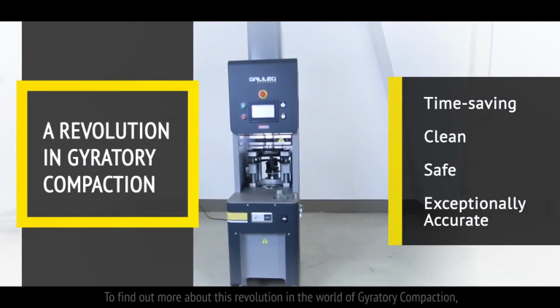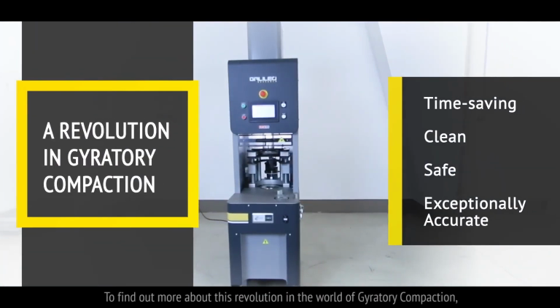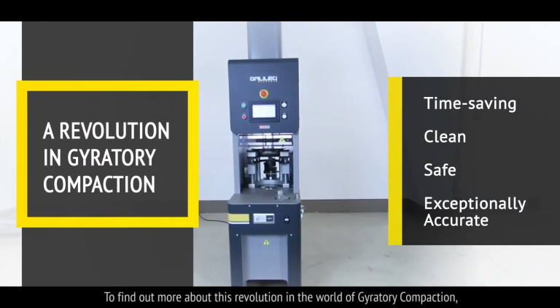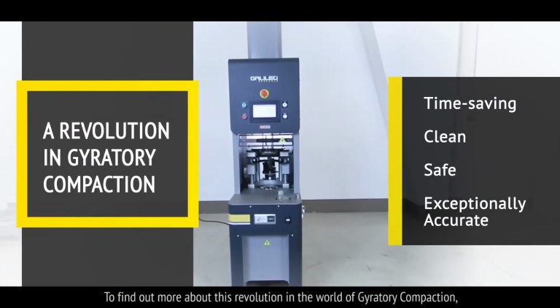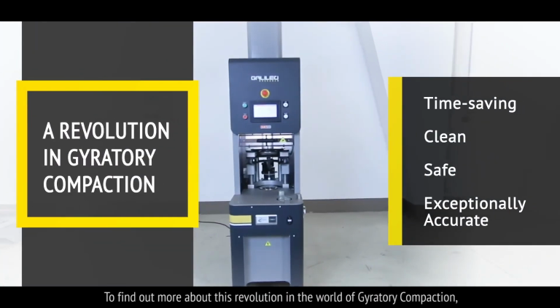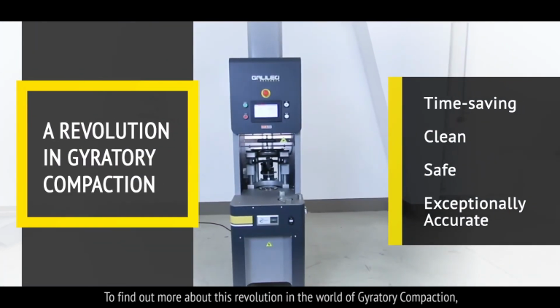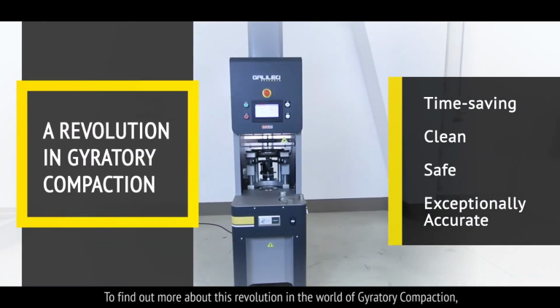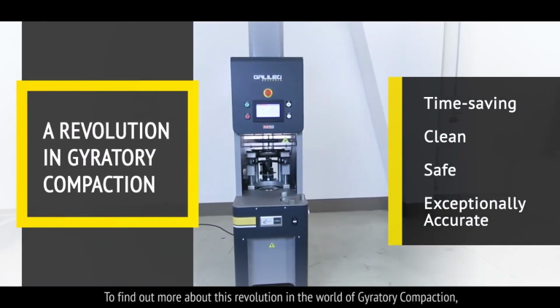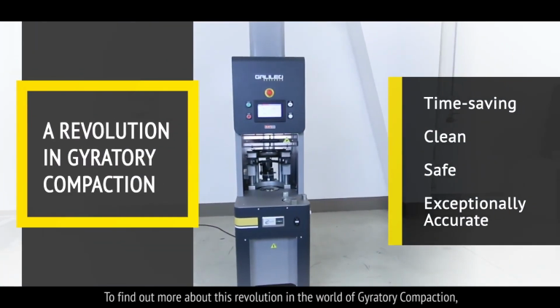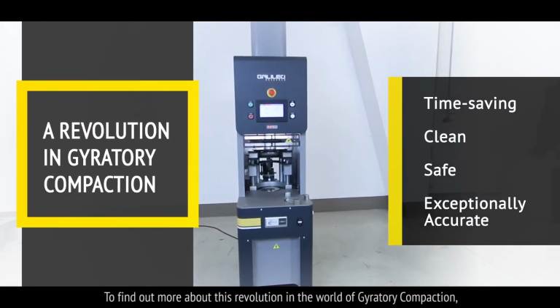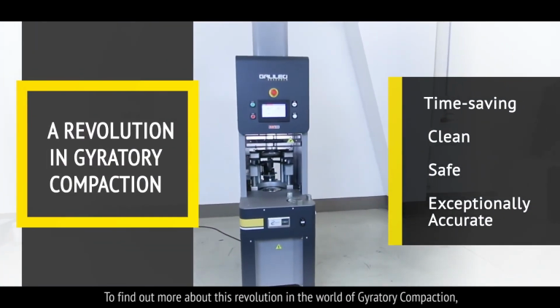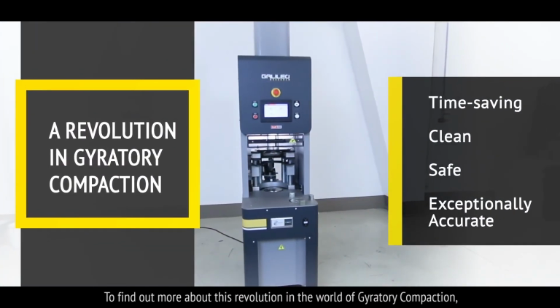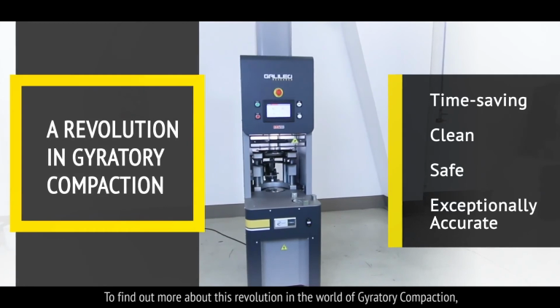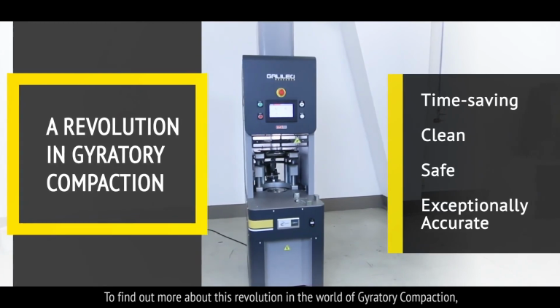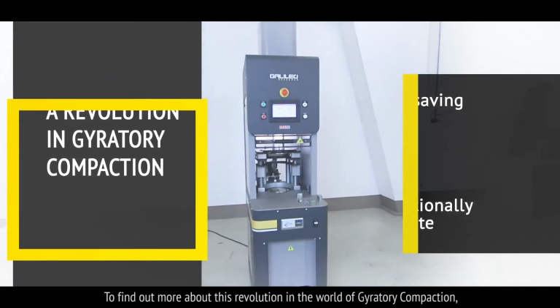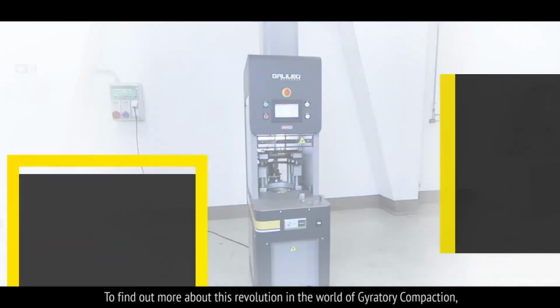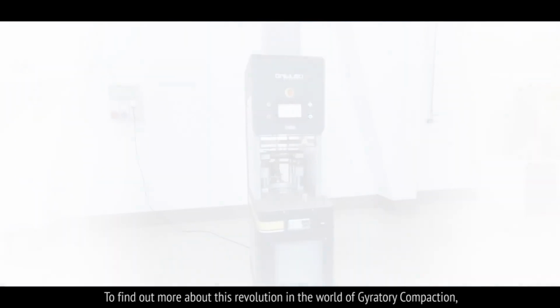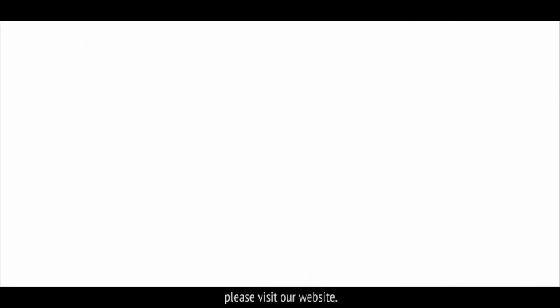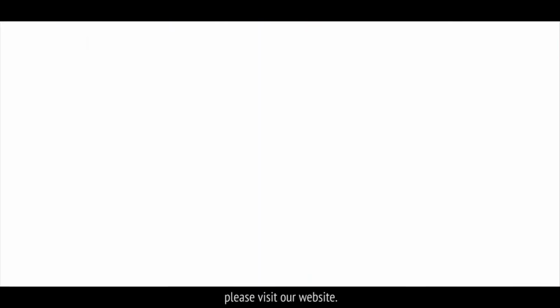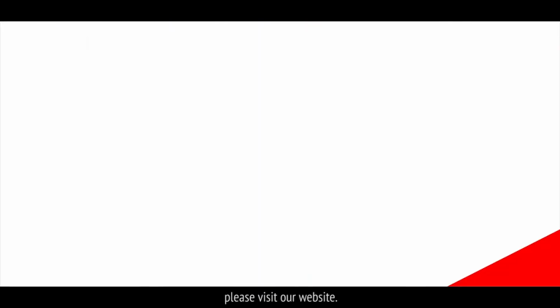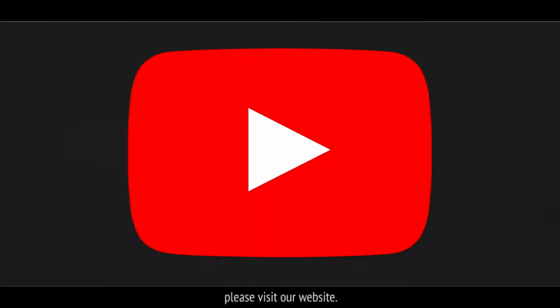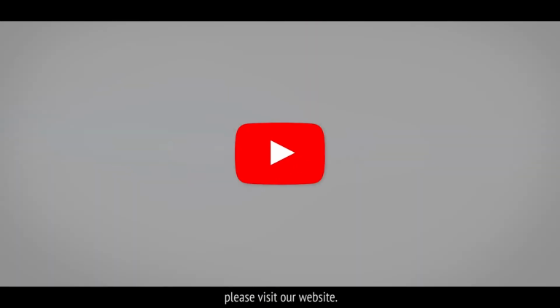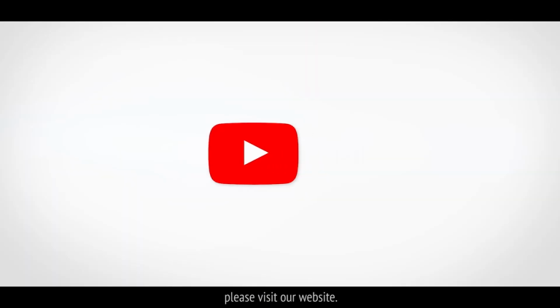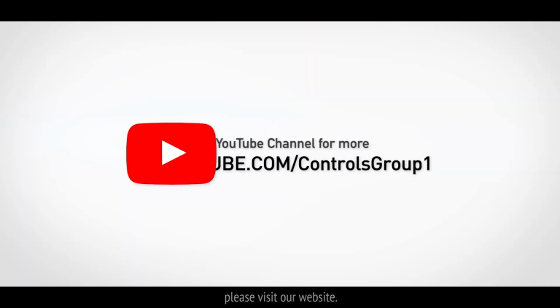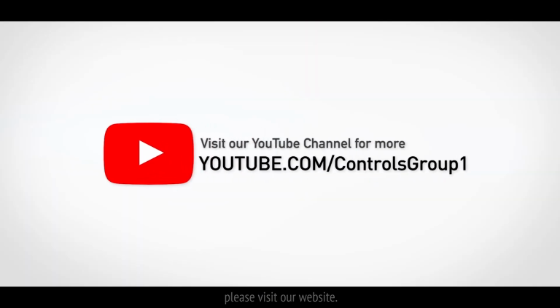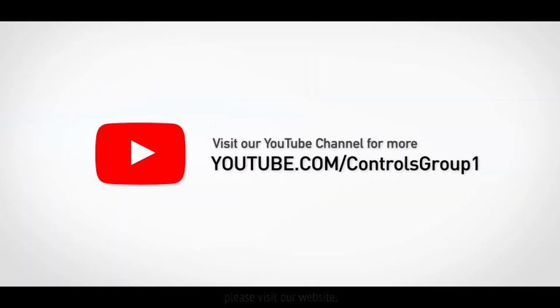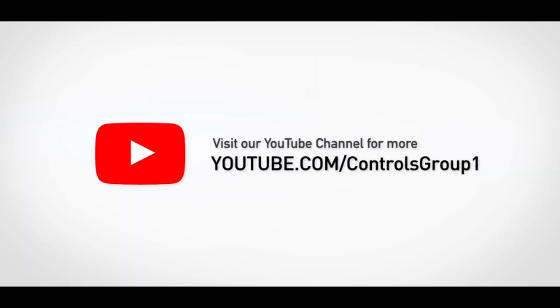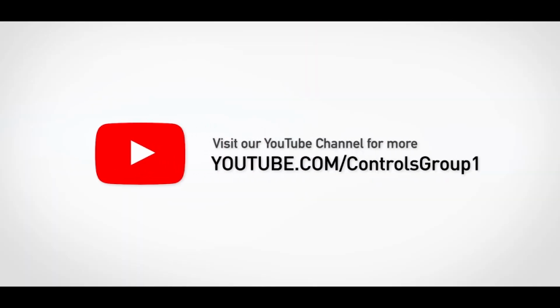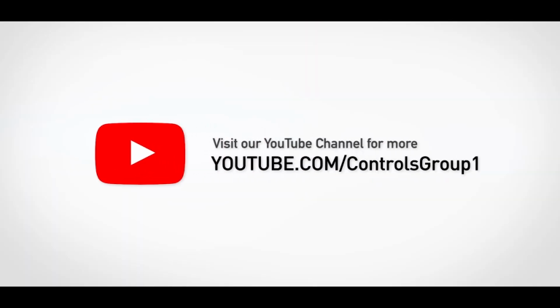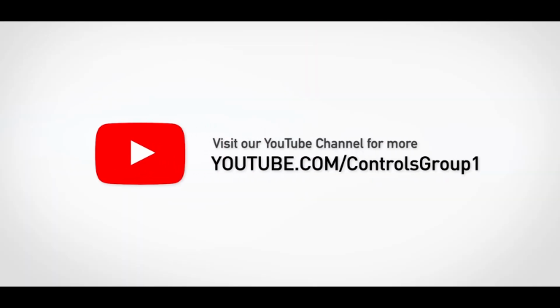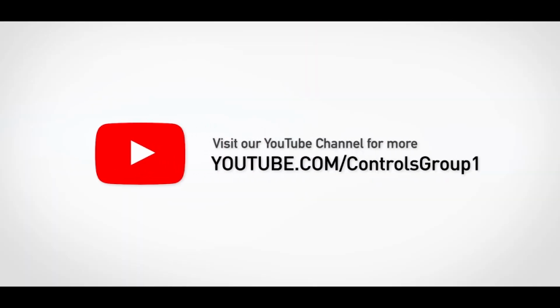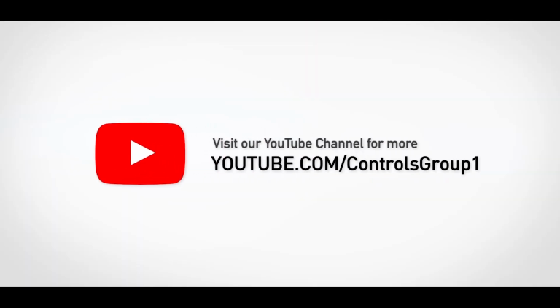To find out more about this revolution in the world of gyratory compaction, please visit our website. Thank you.